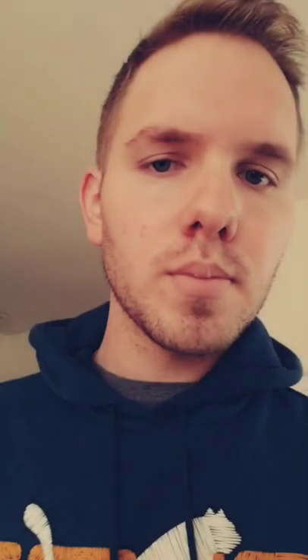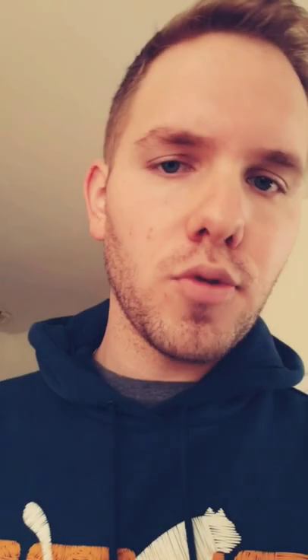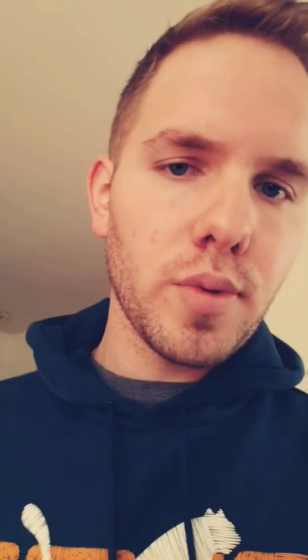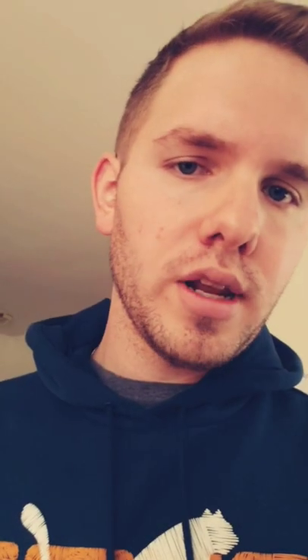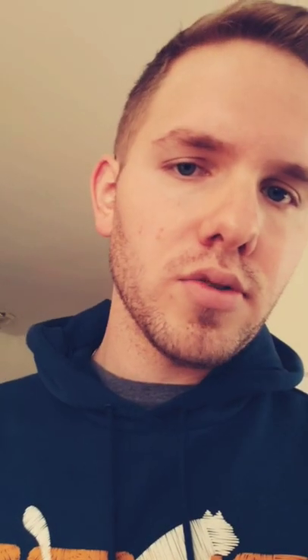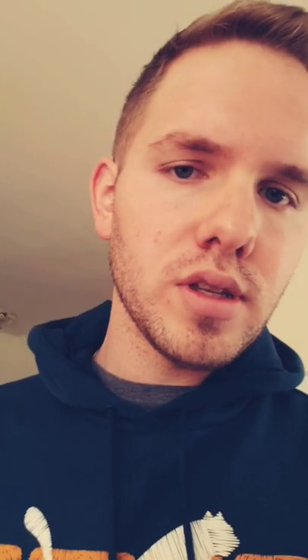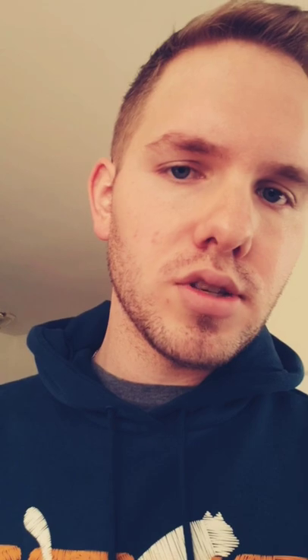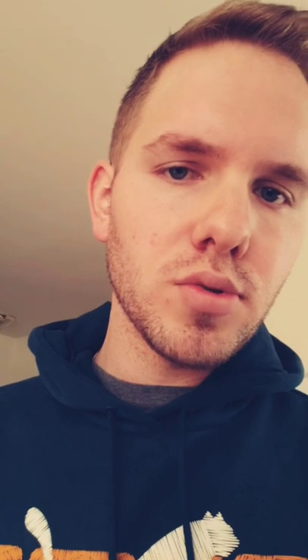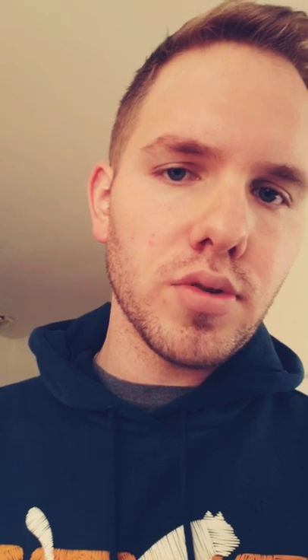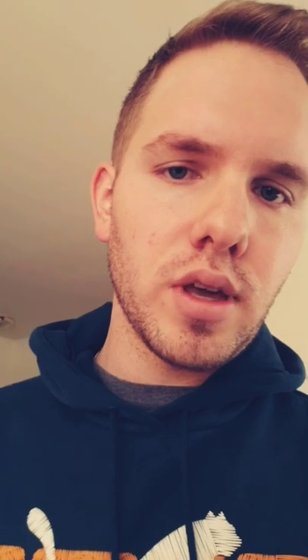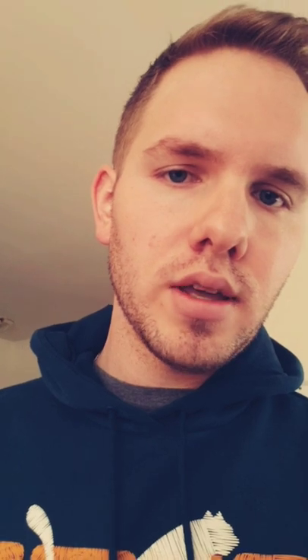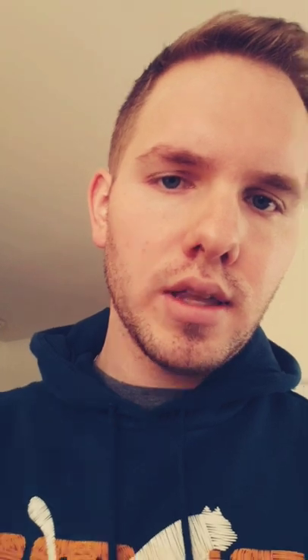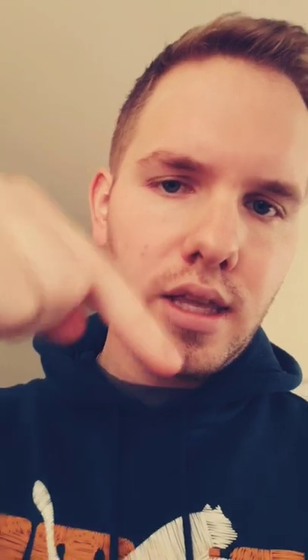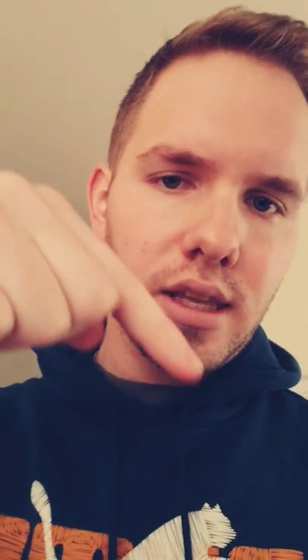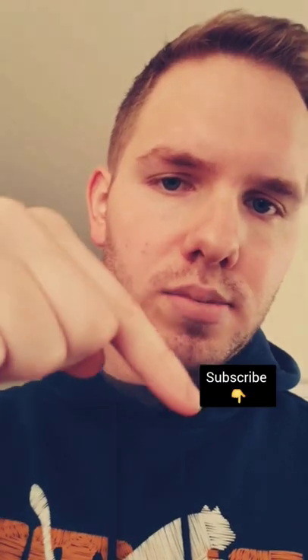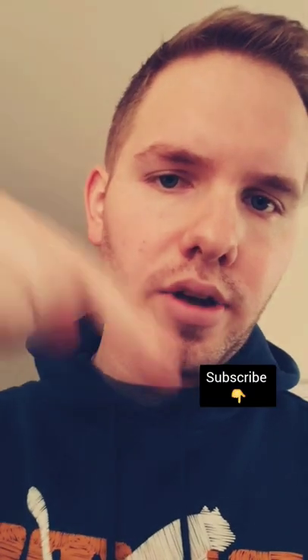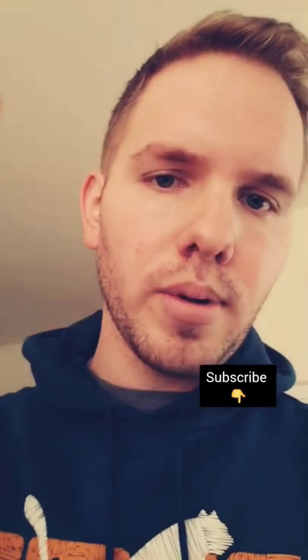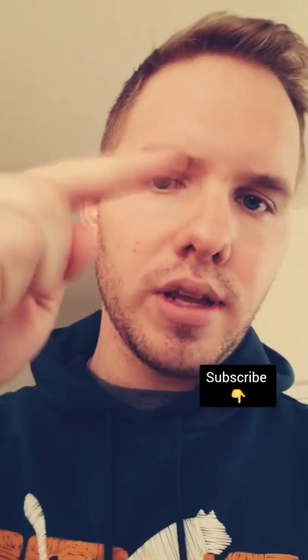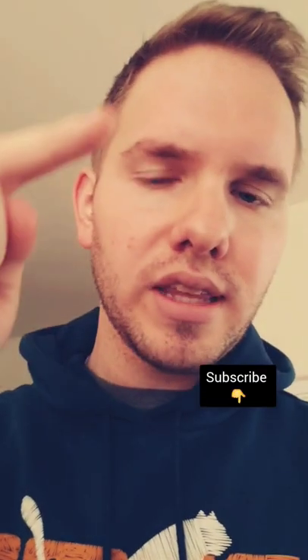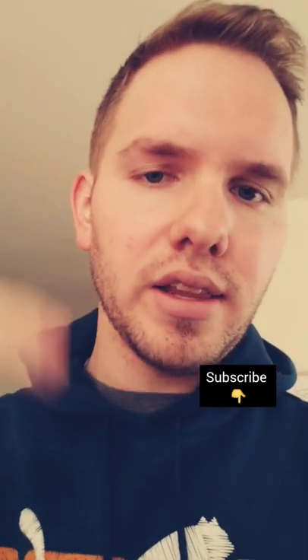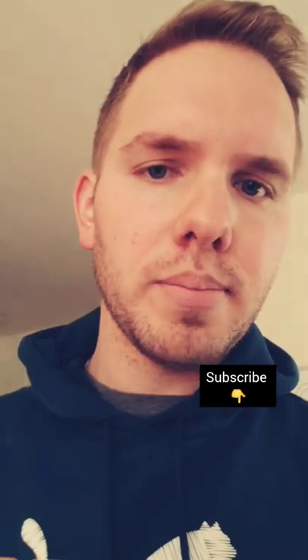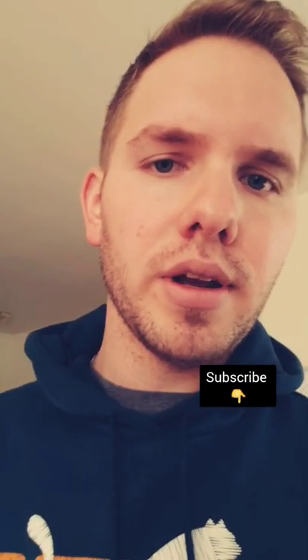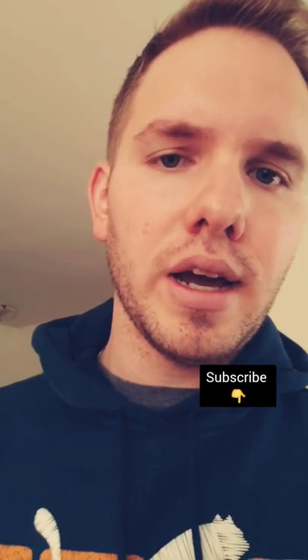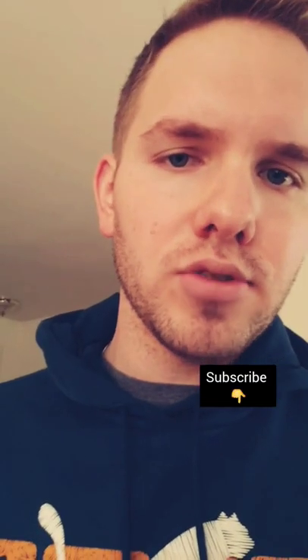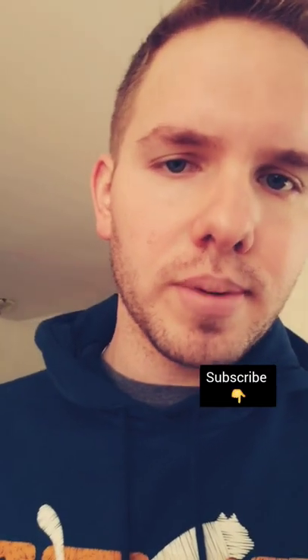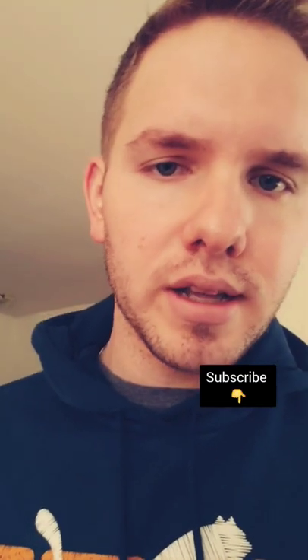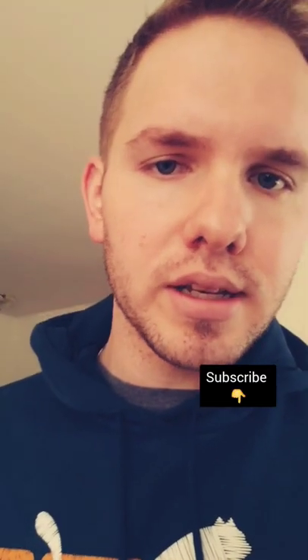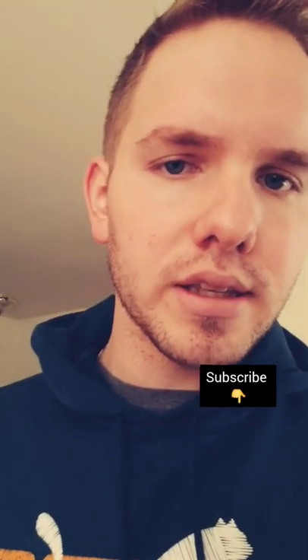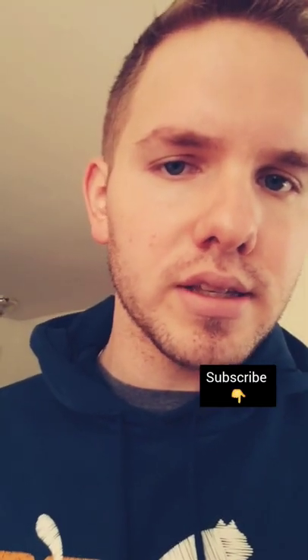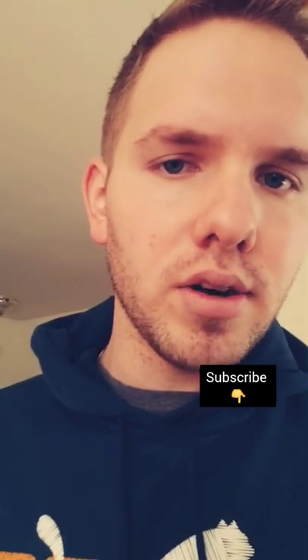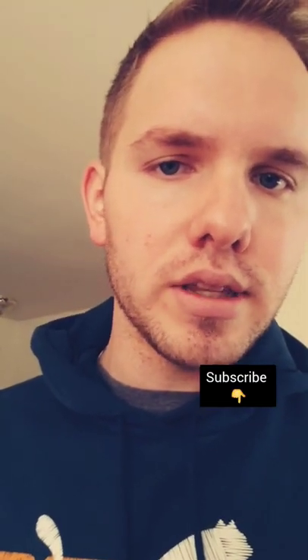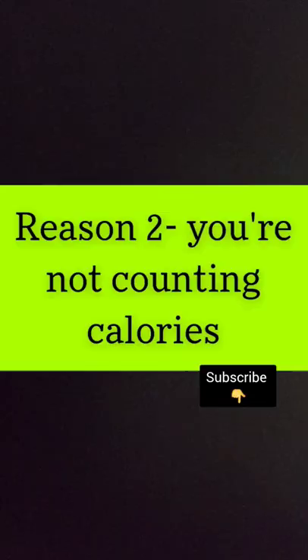Before we get into reasons two and three, hit that subscribe button, hit that like button. I drop content like this all the time.